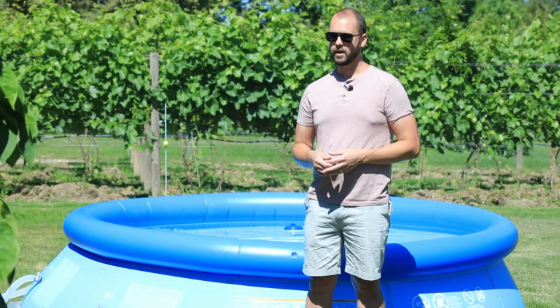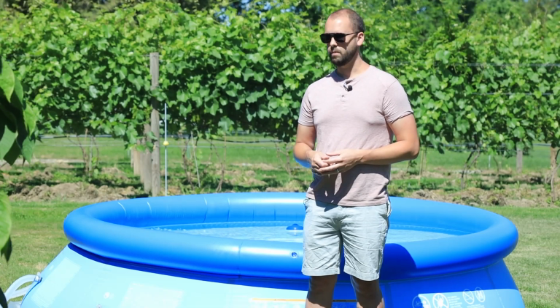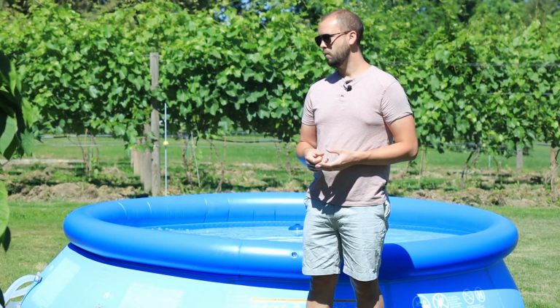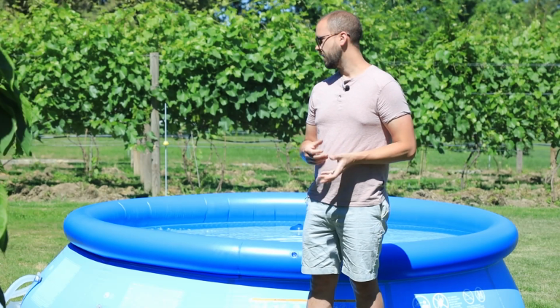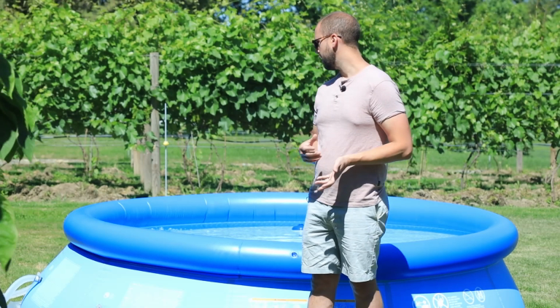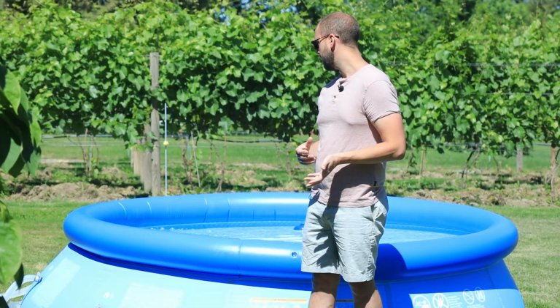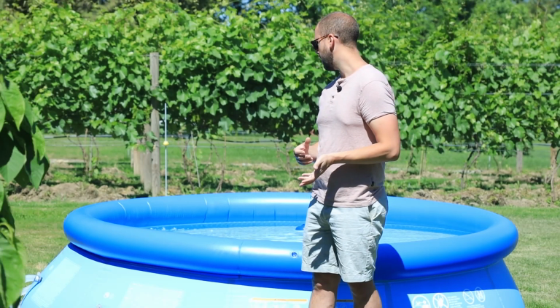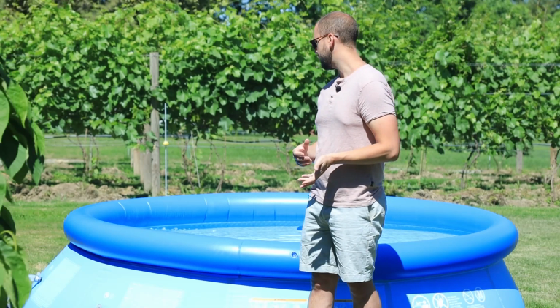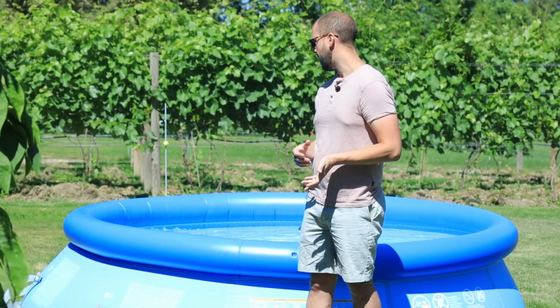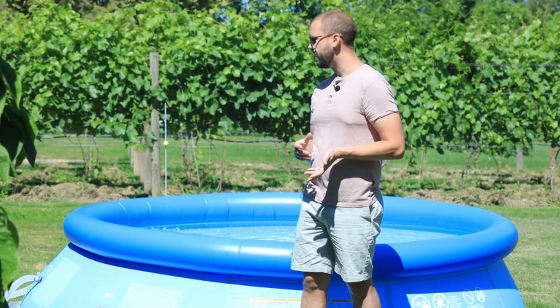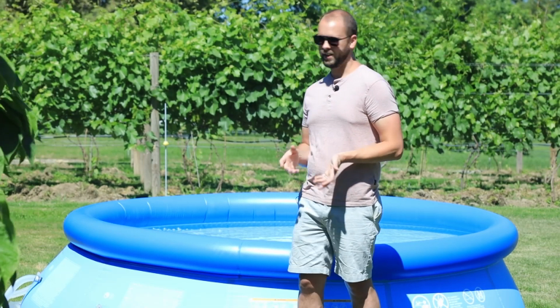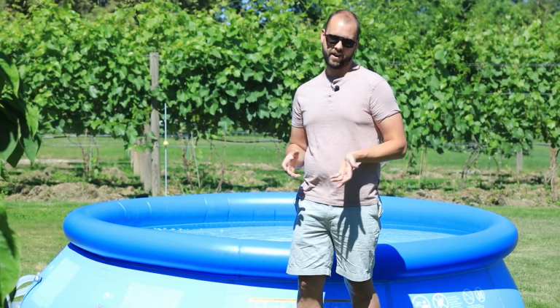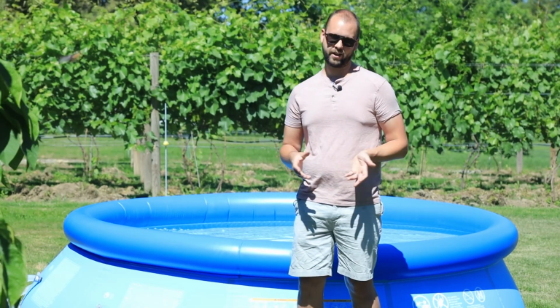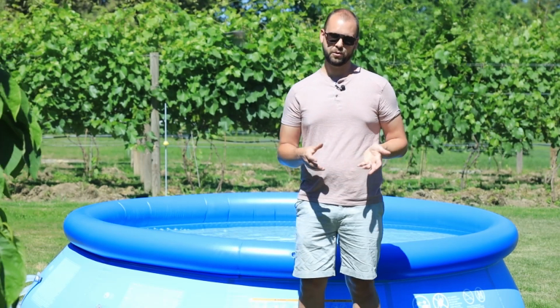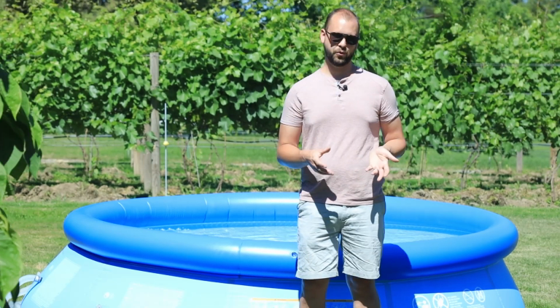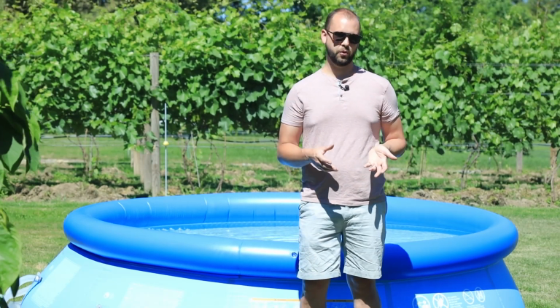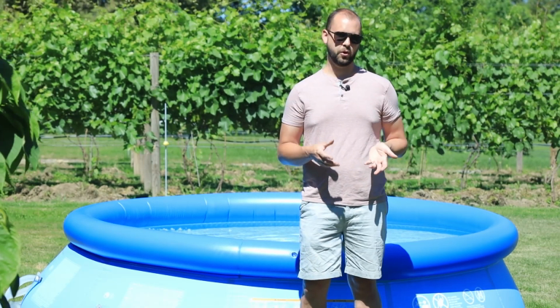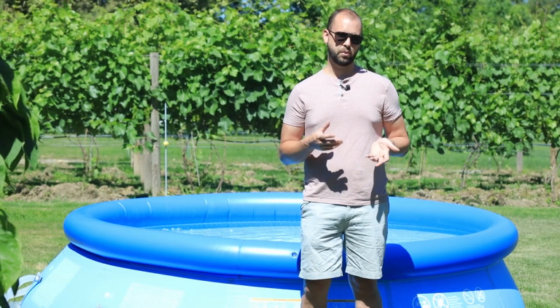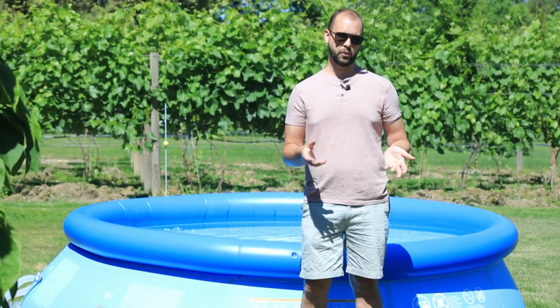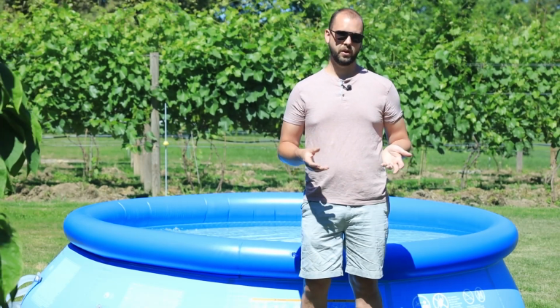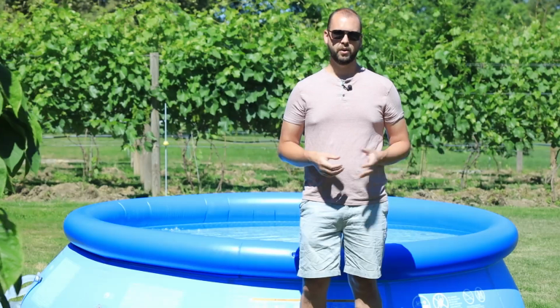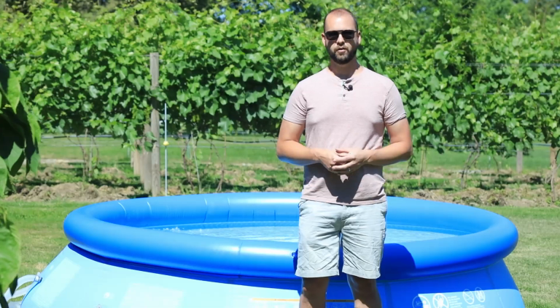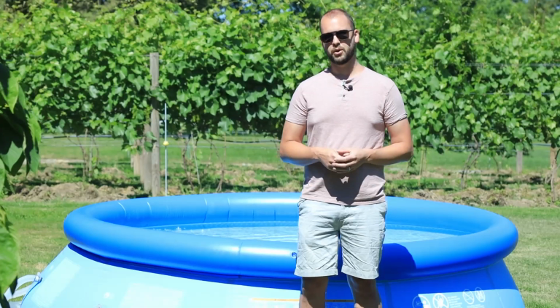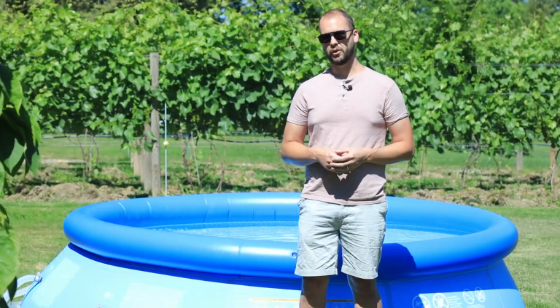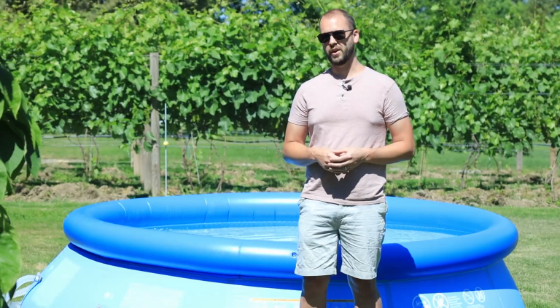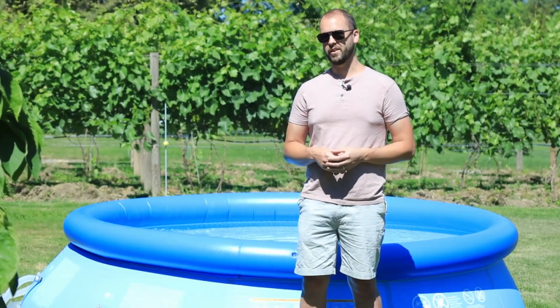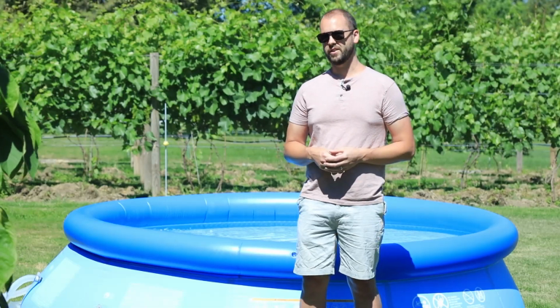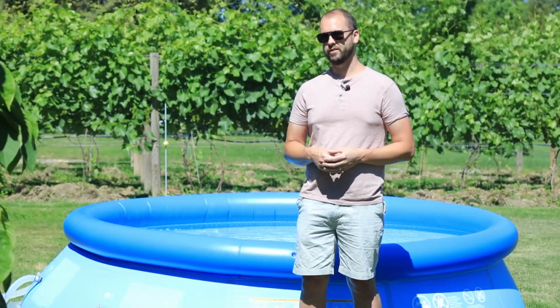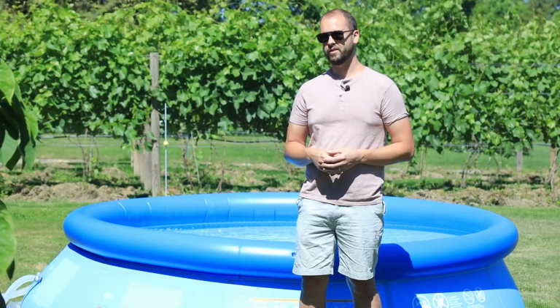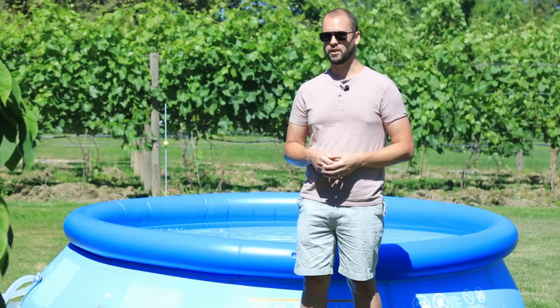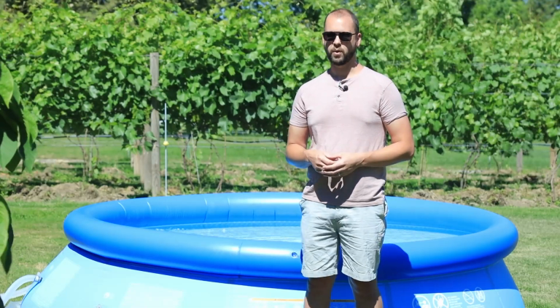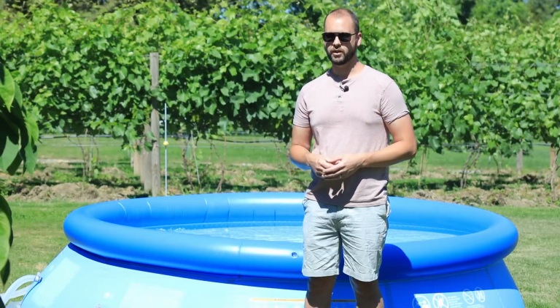I hope that helps you out and keeps your pool from turning green on you. Thanks for watching.